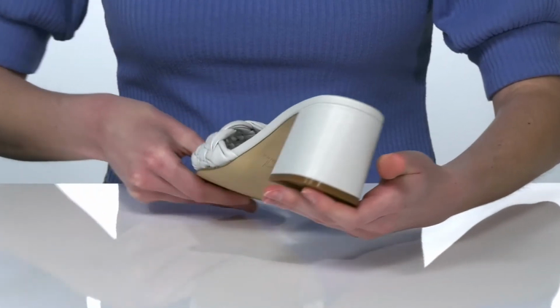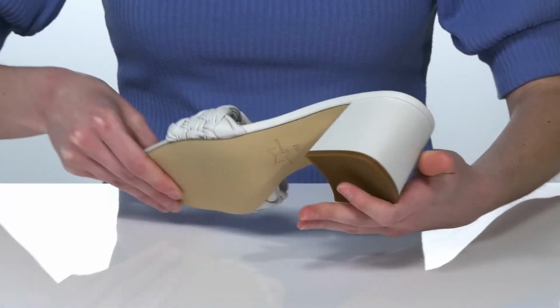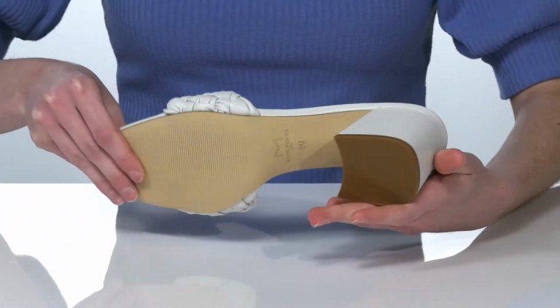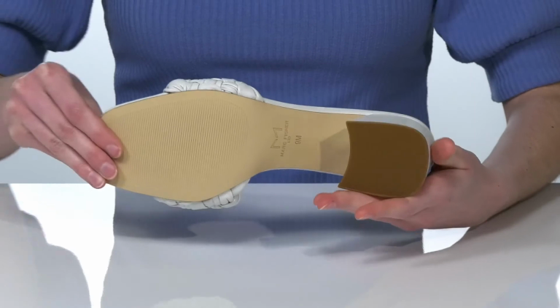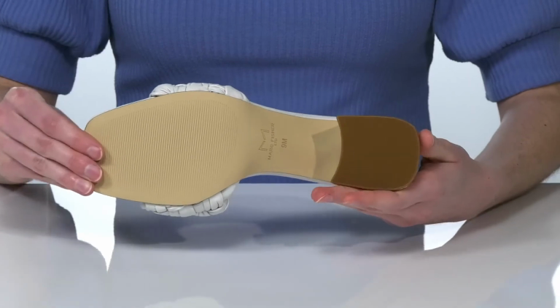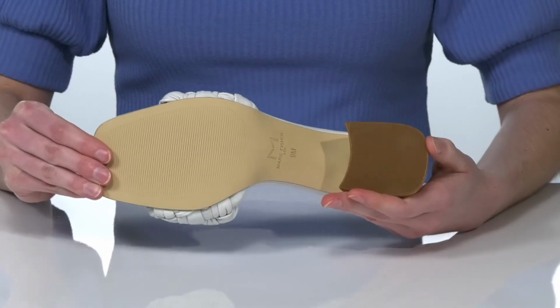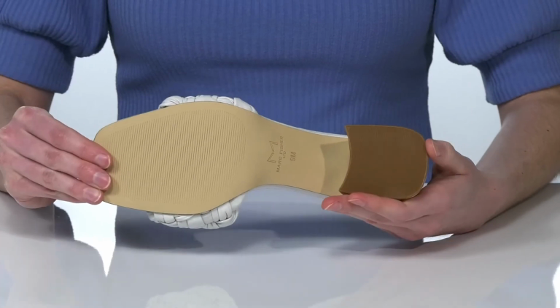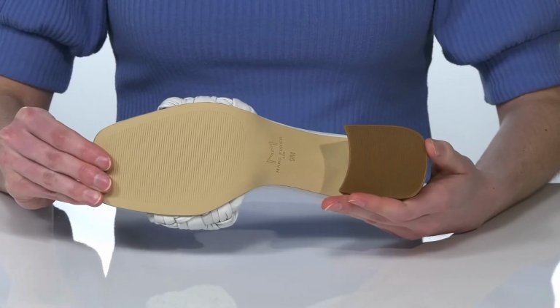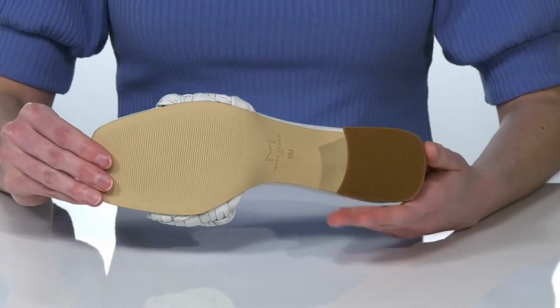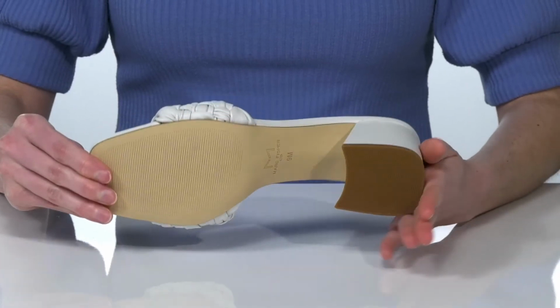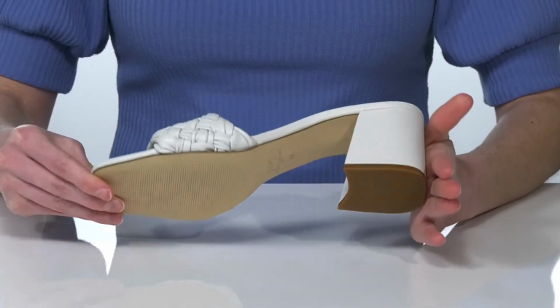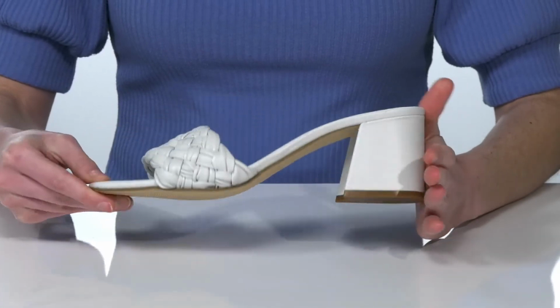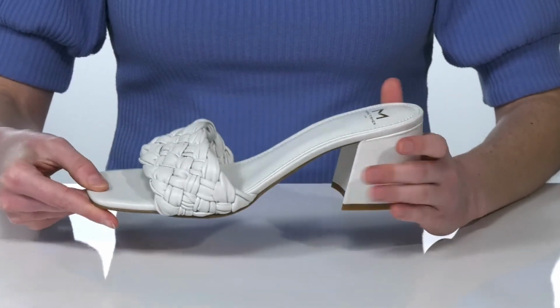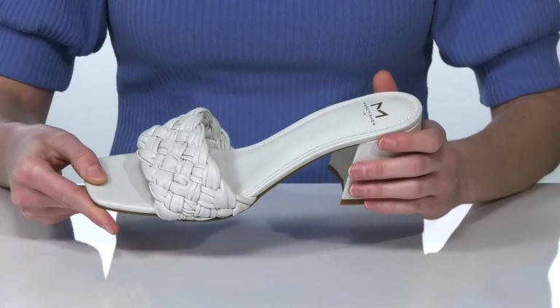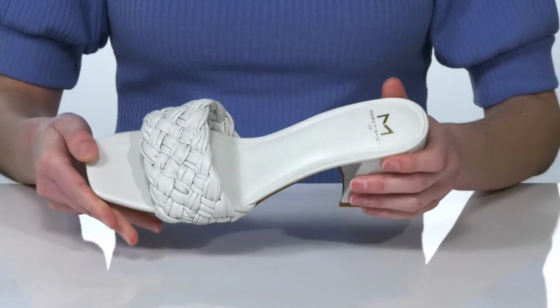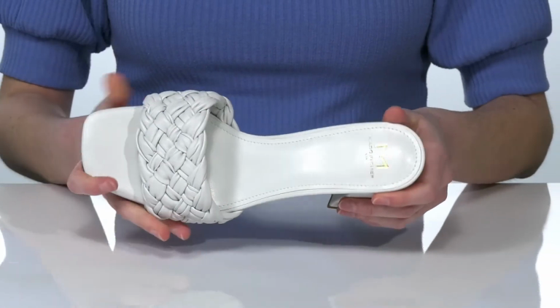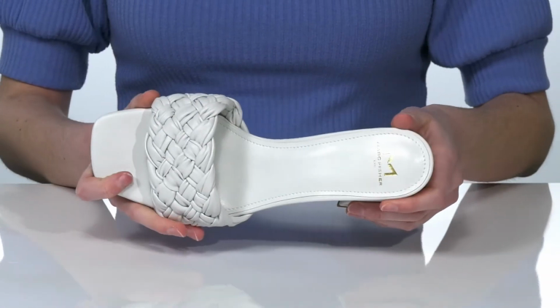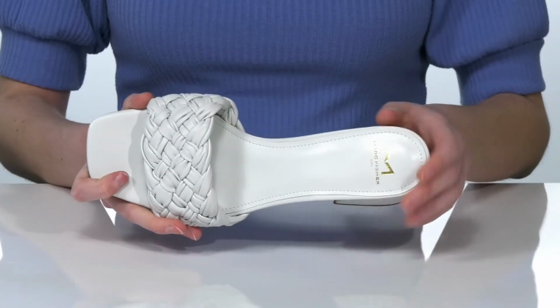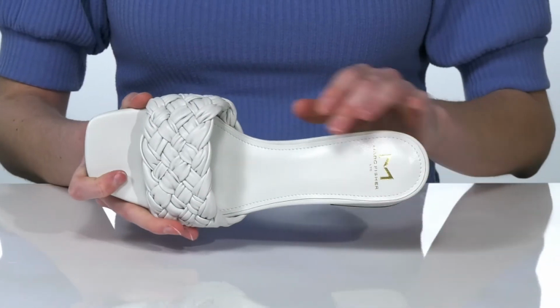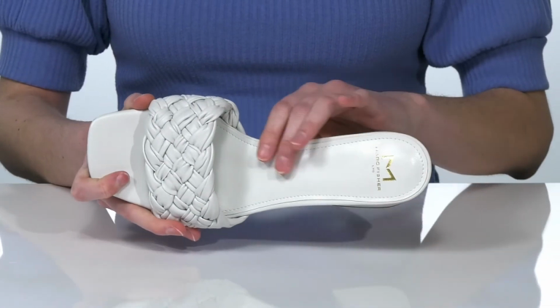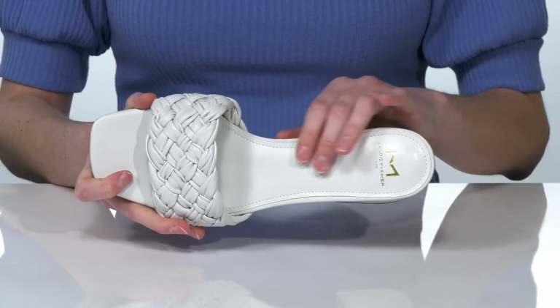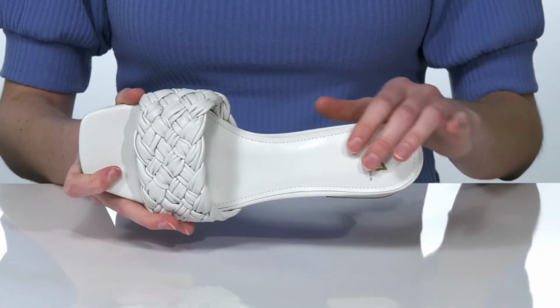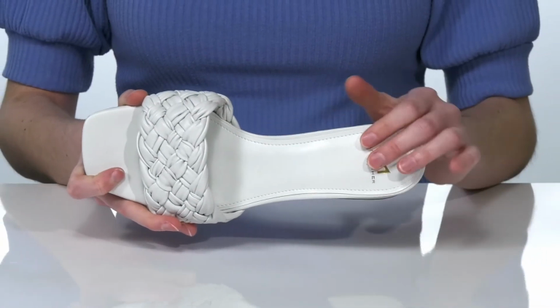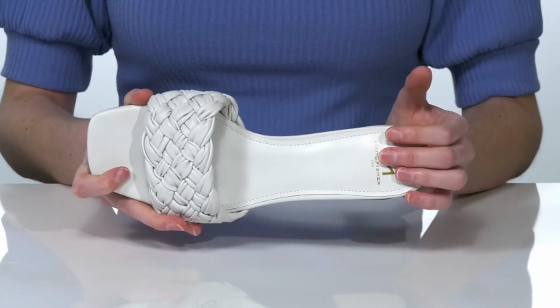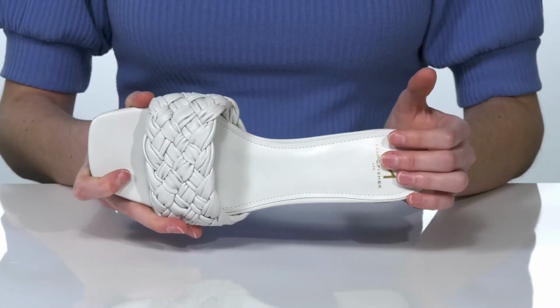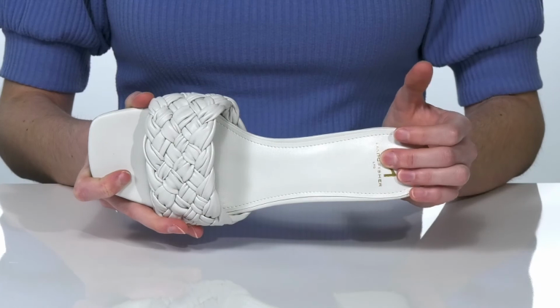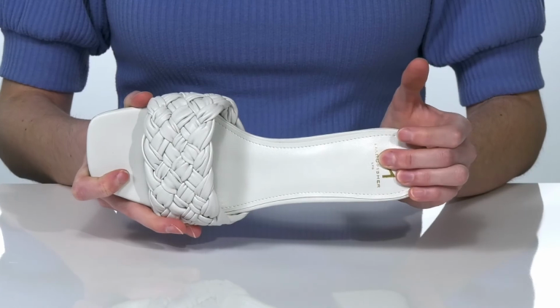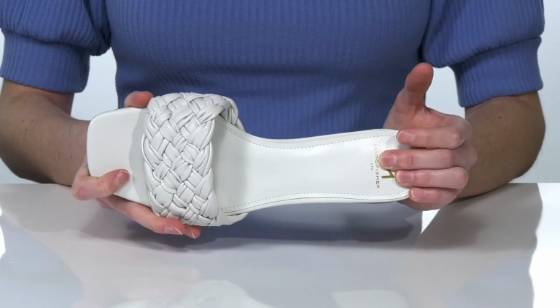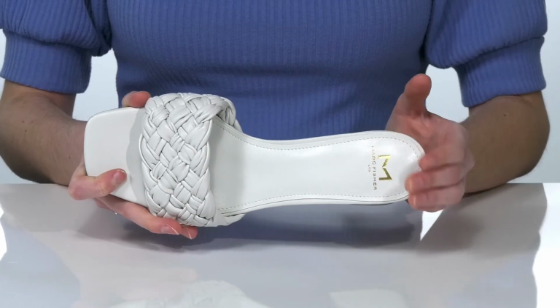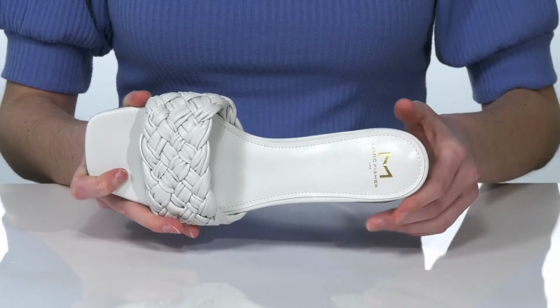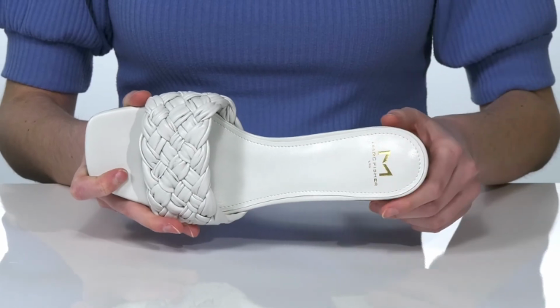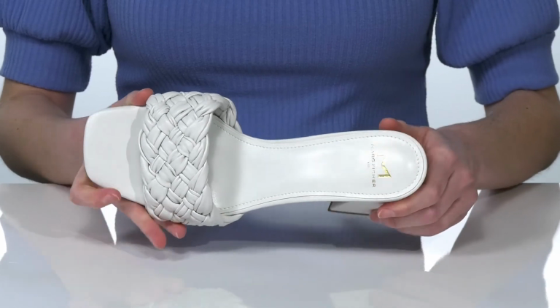The outsole is lightly textured for traction, and inside there's a smooth leather lining and cushioned footbed.